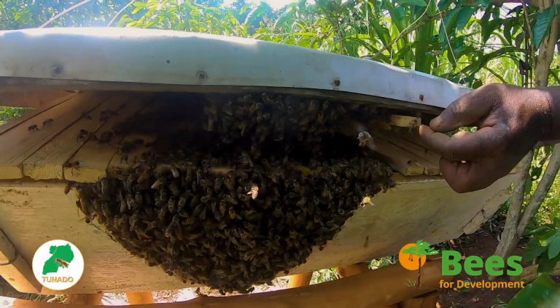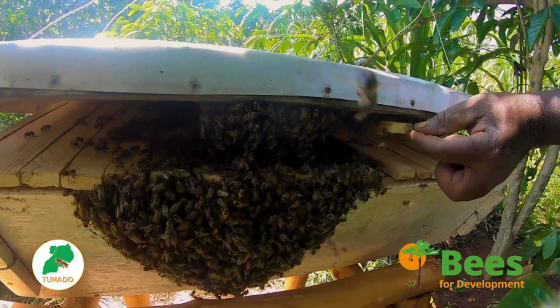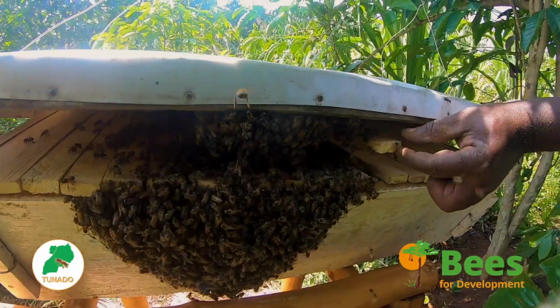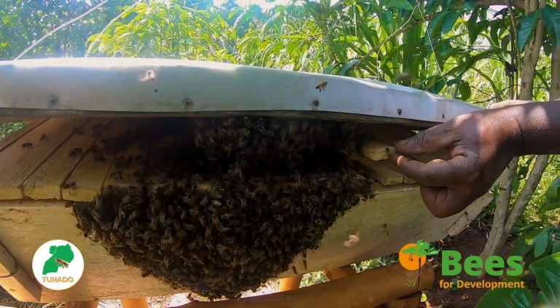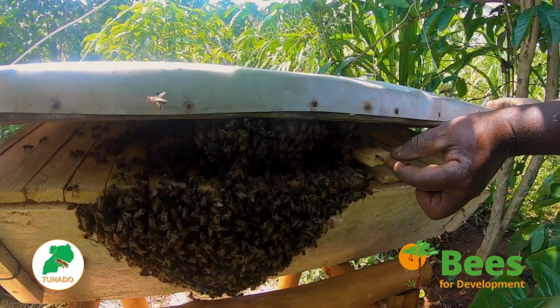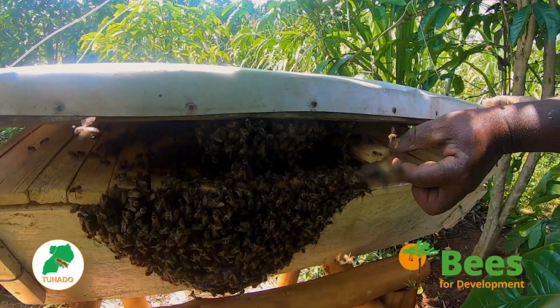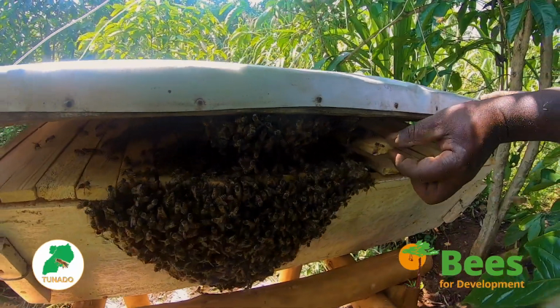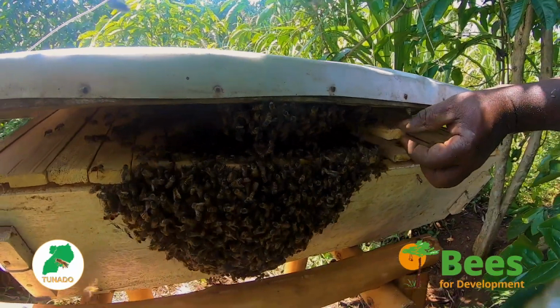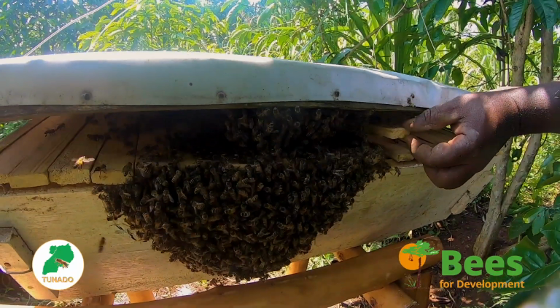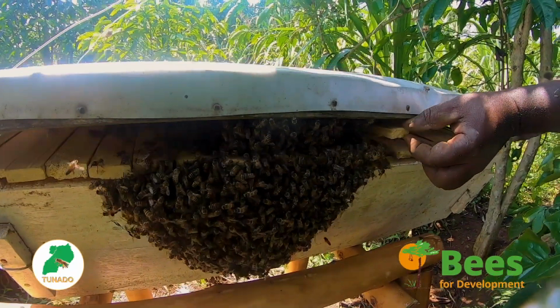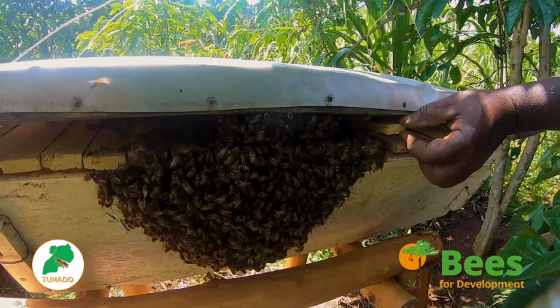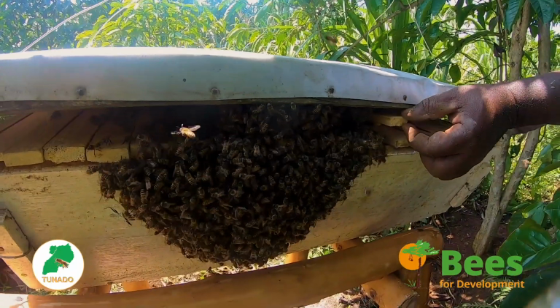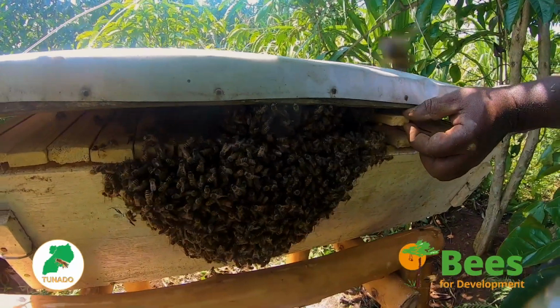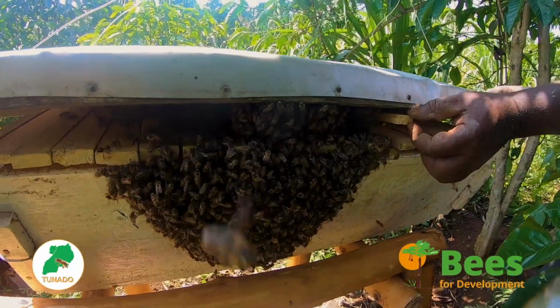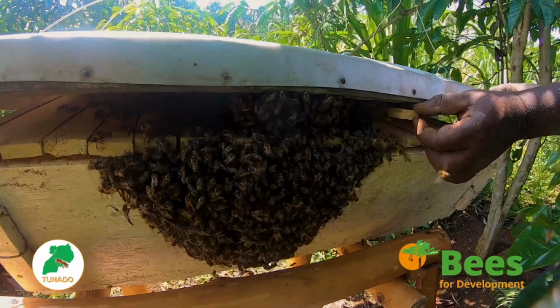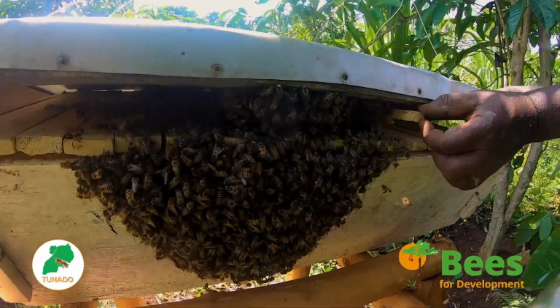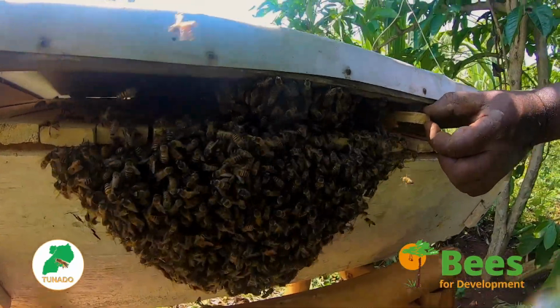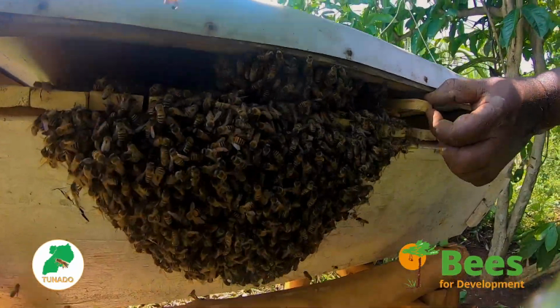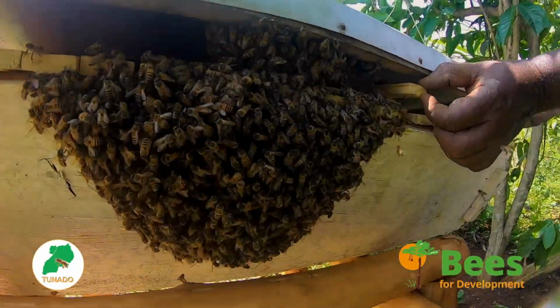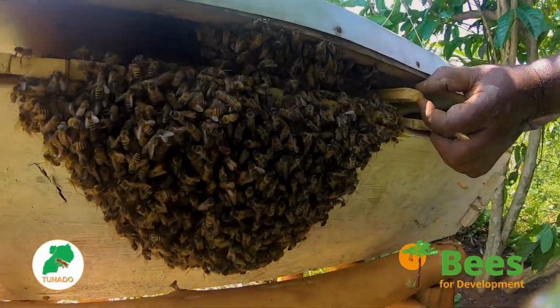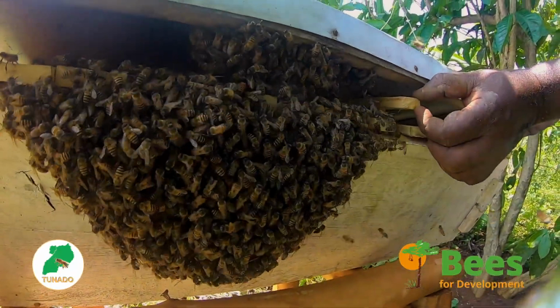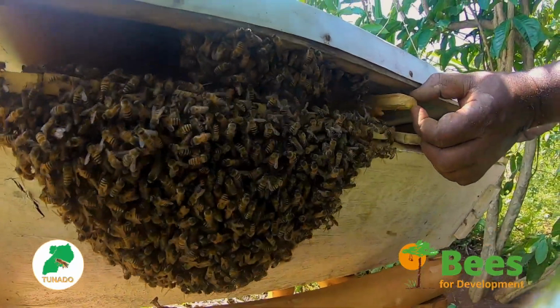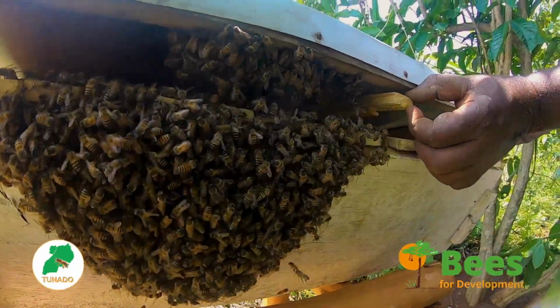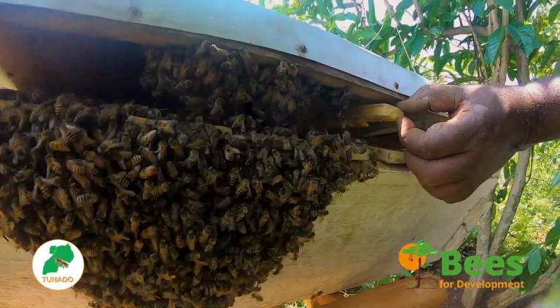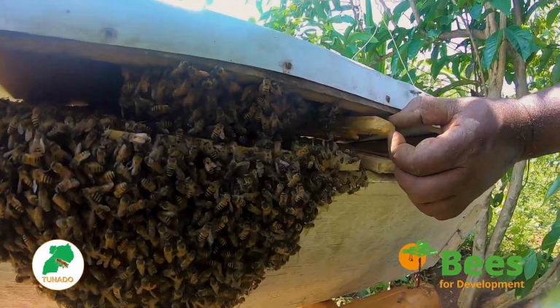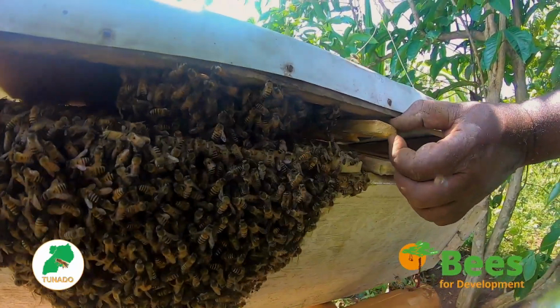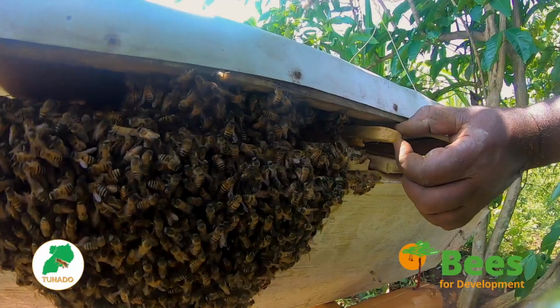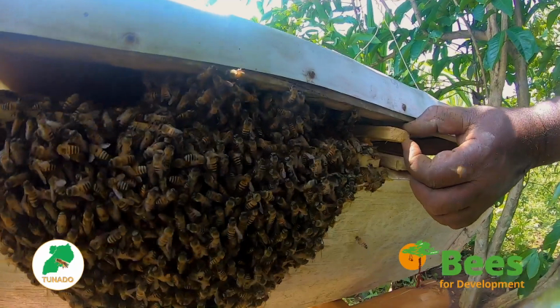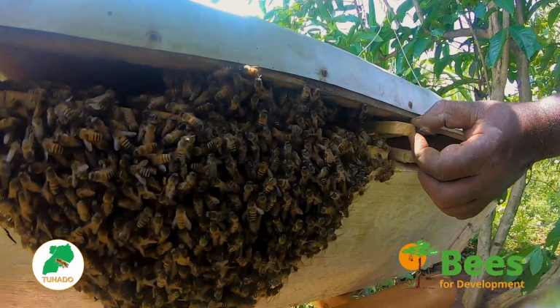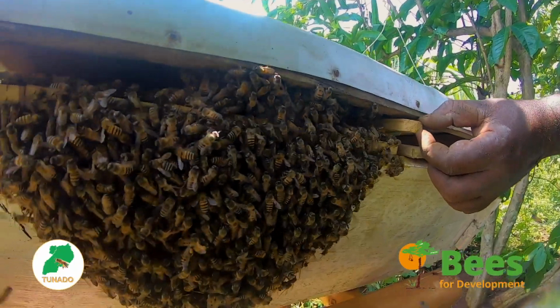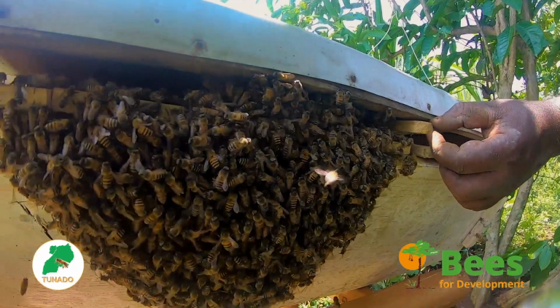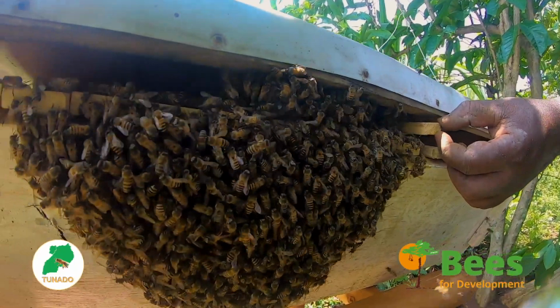Six, if you do not attract any bees, check points one to five above and consider making a change. Good luck!